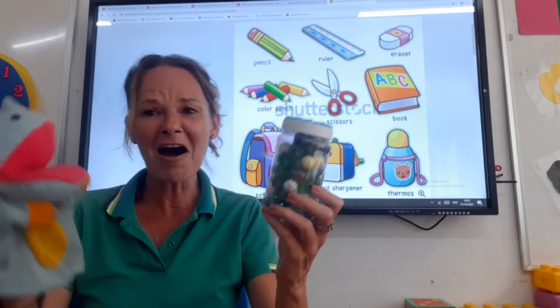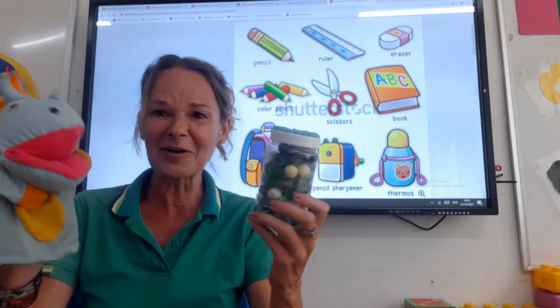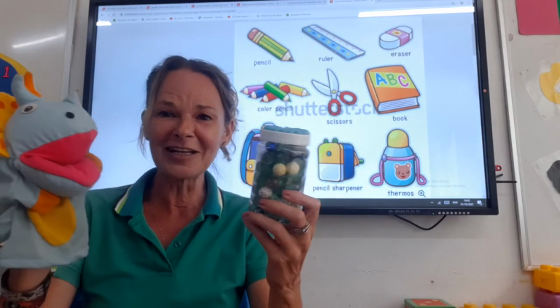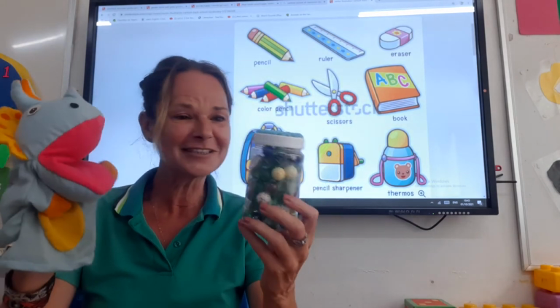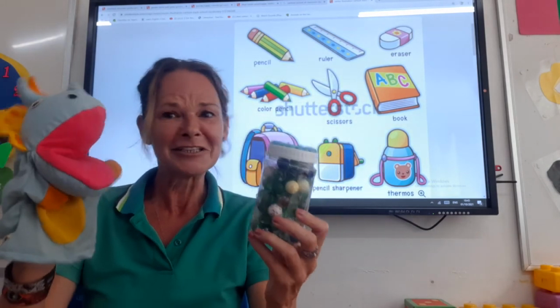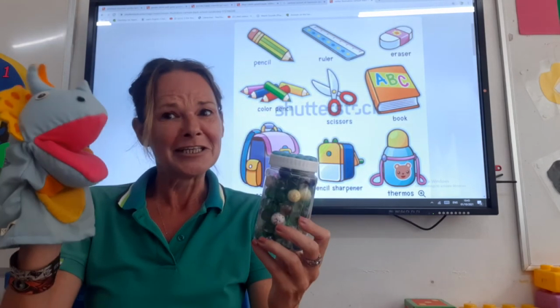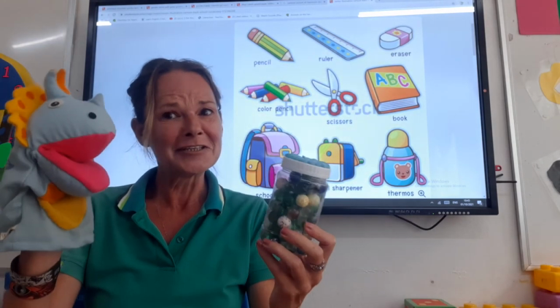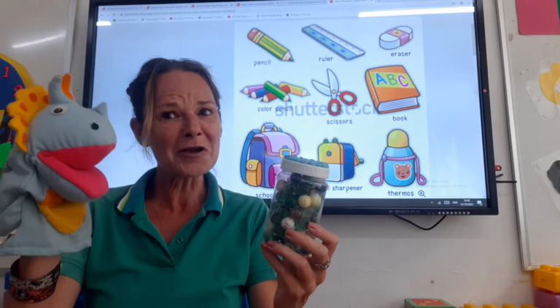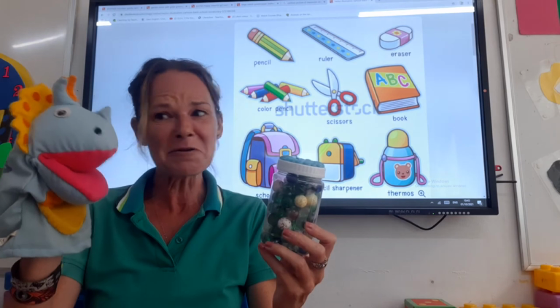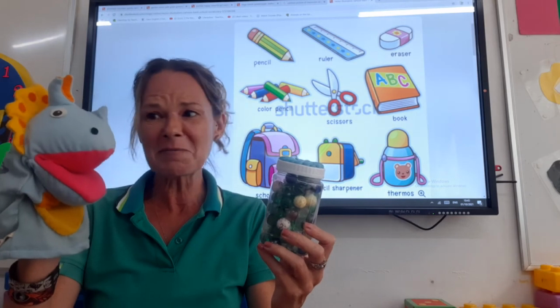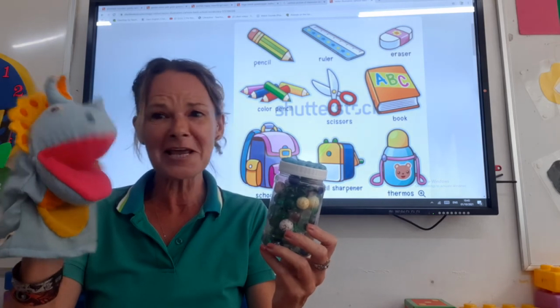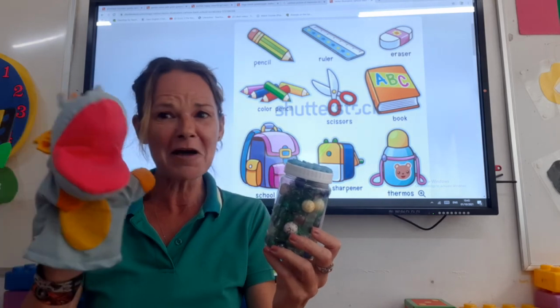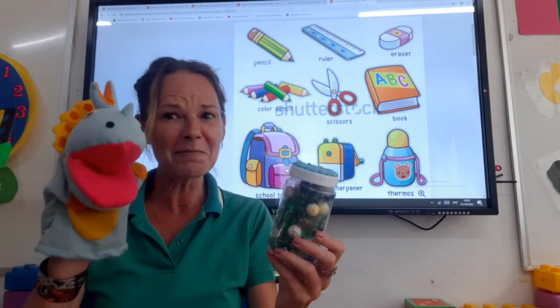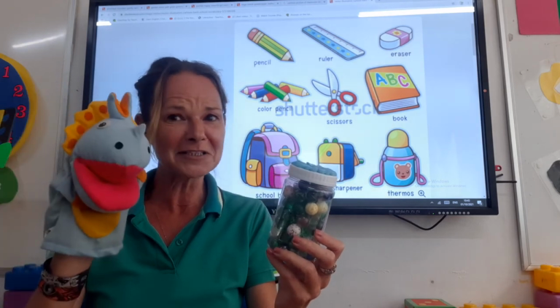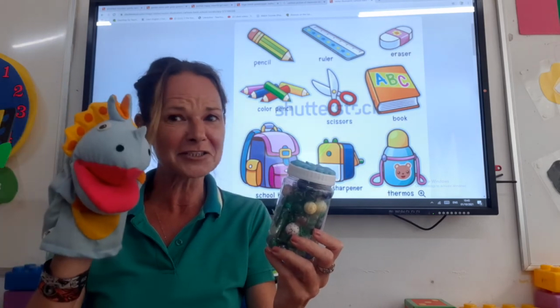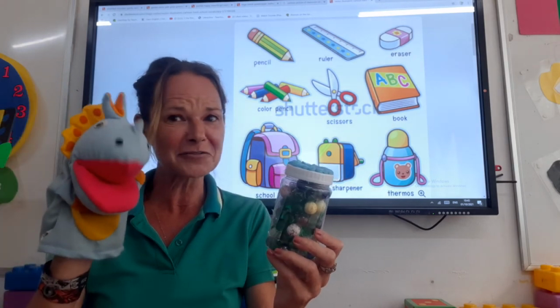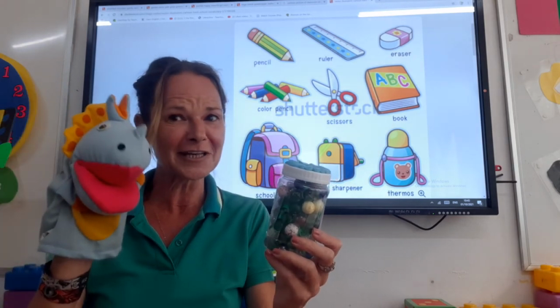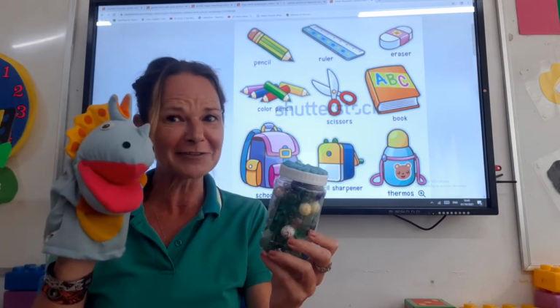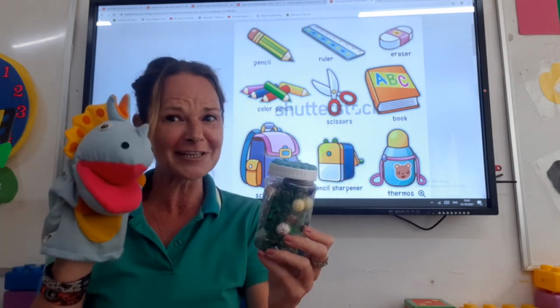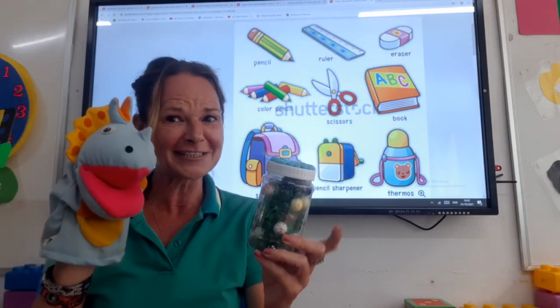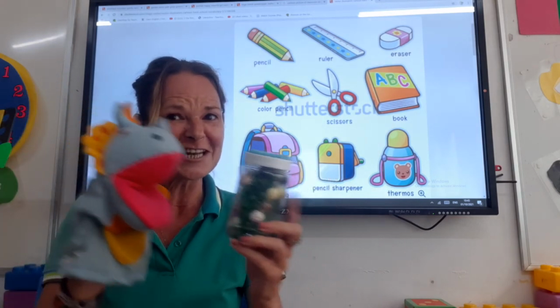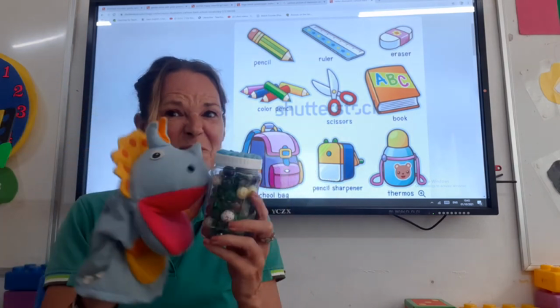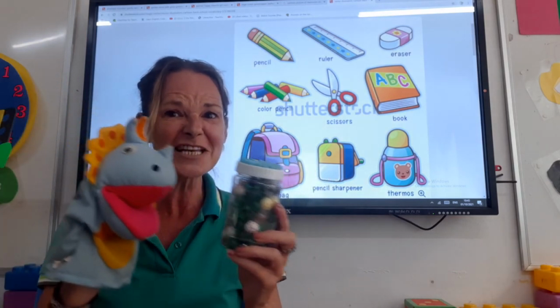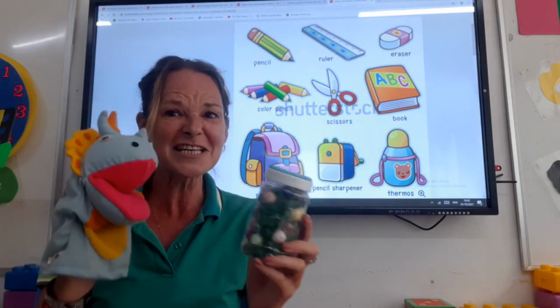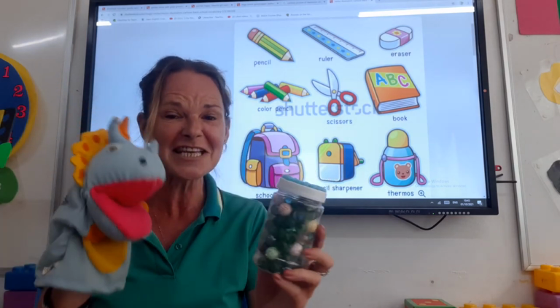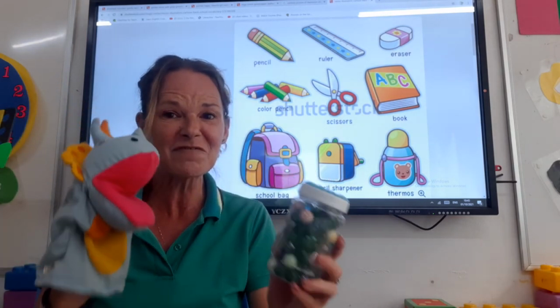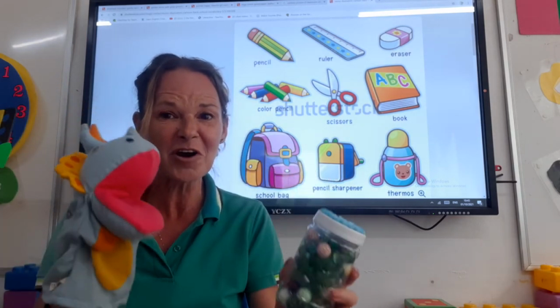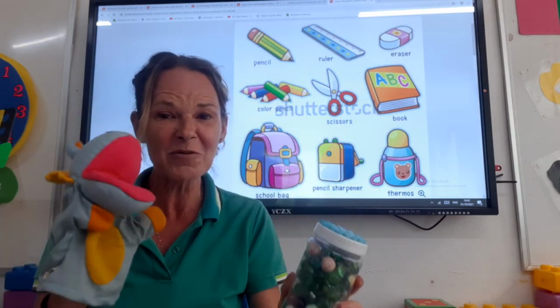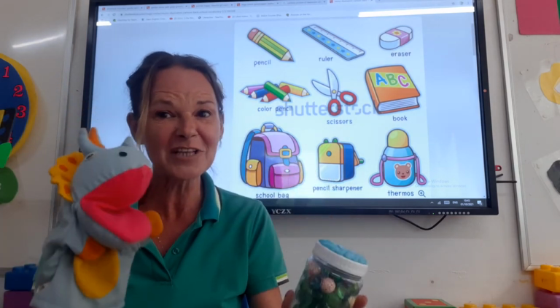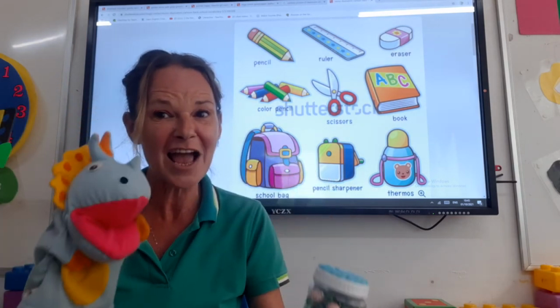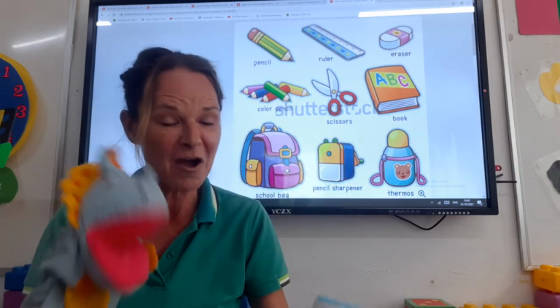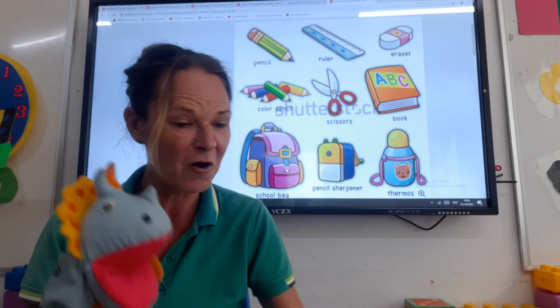Marbles! You're not going to be playing marbles at school, I don't think, Dina. We can leave those at home.